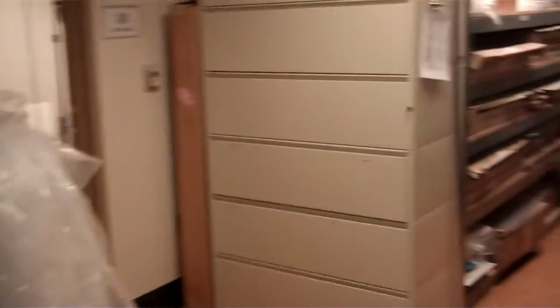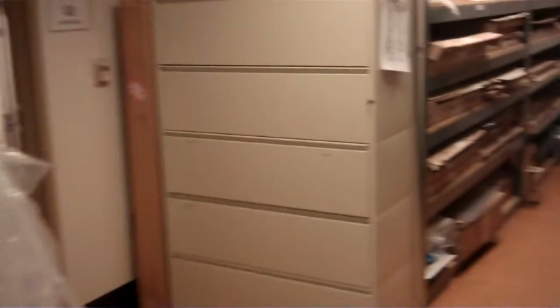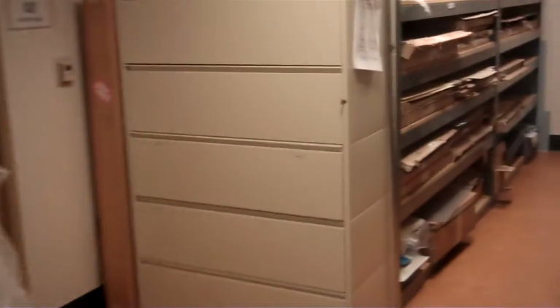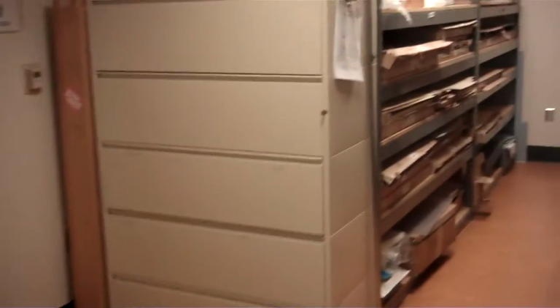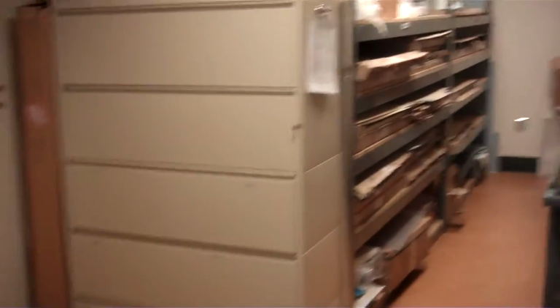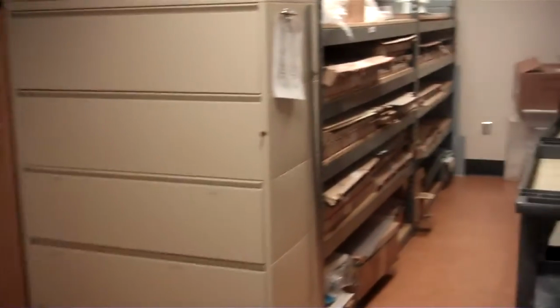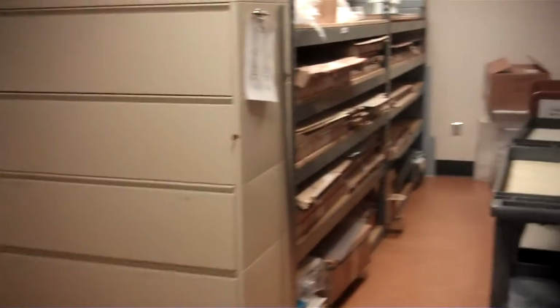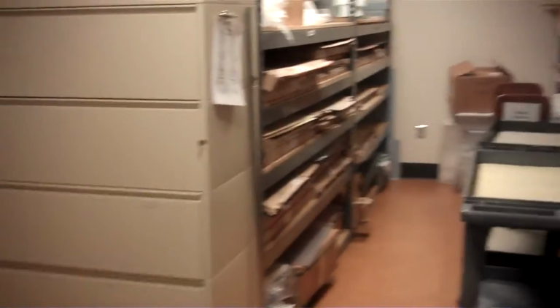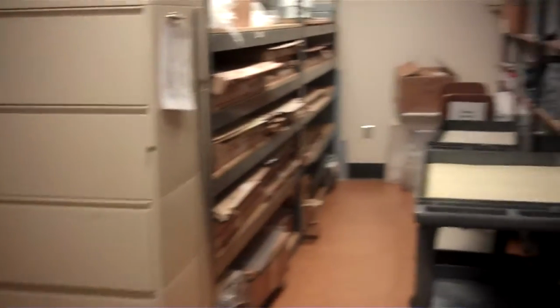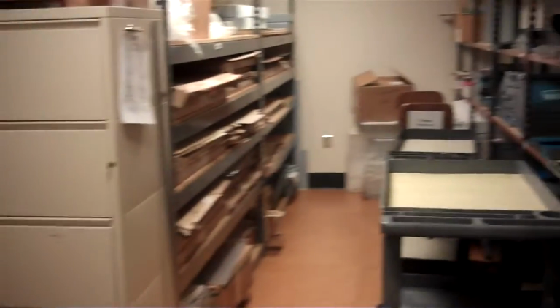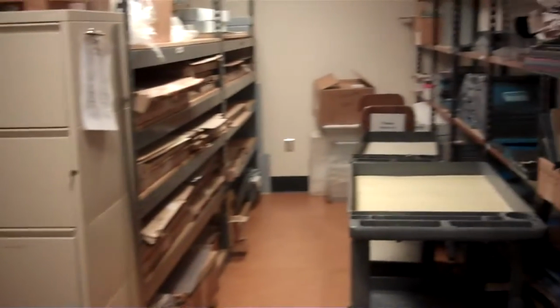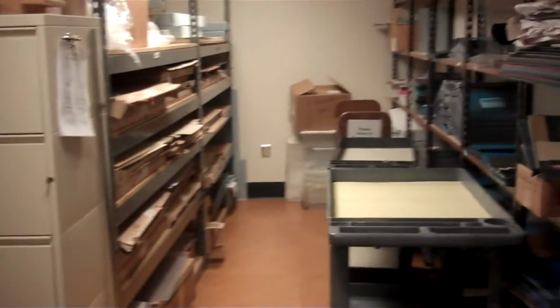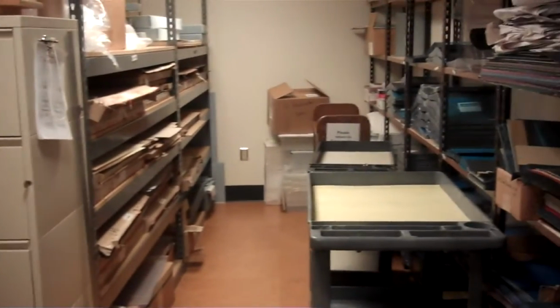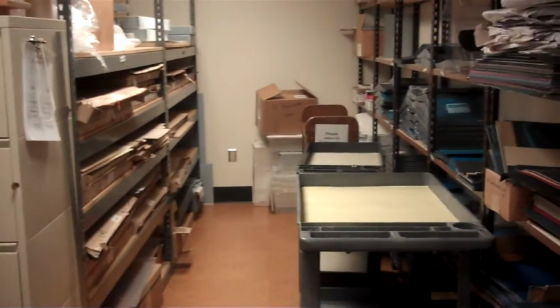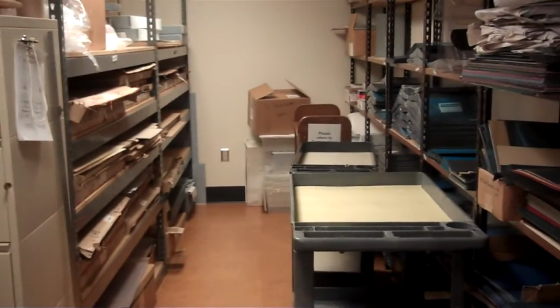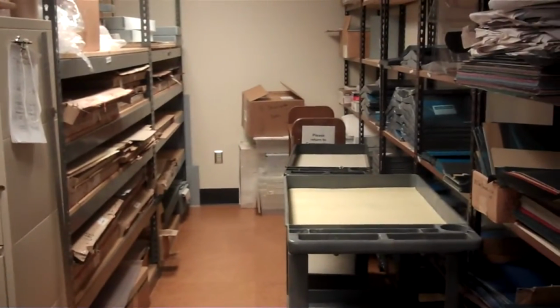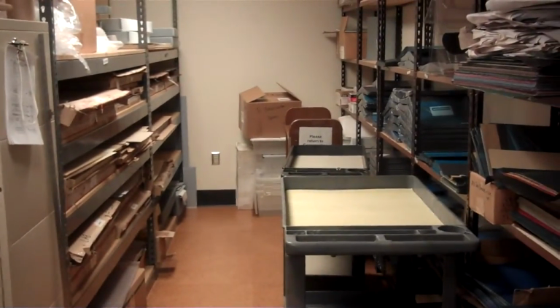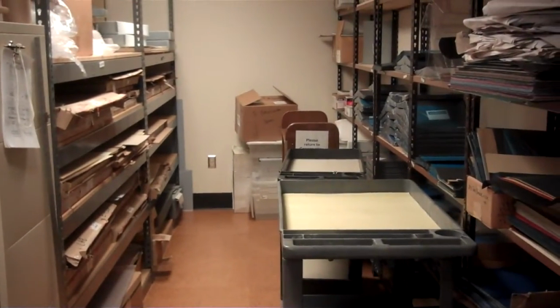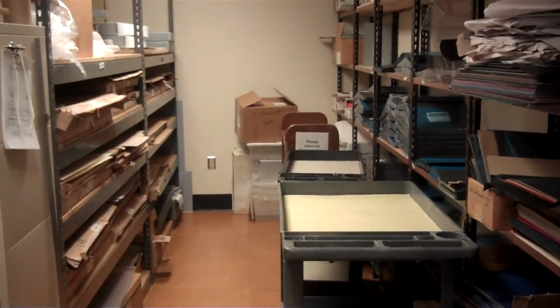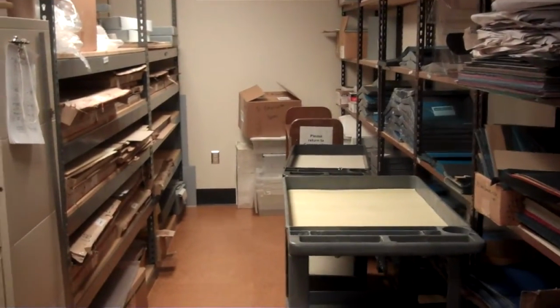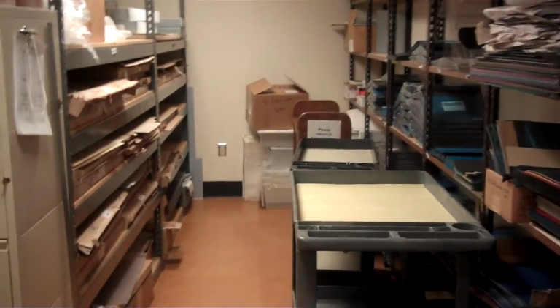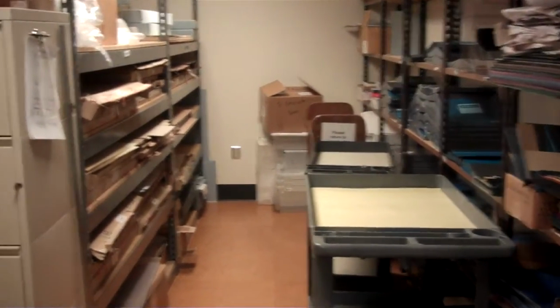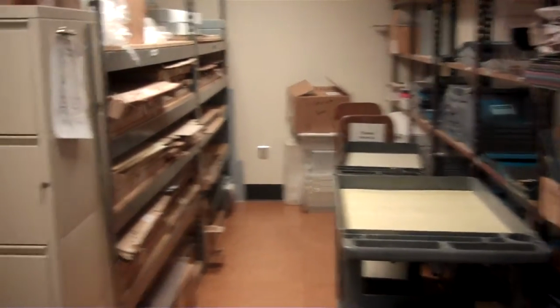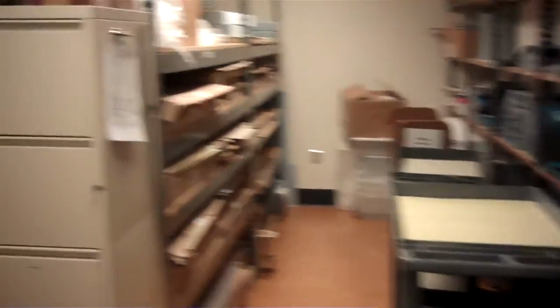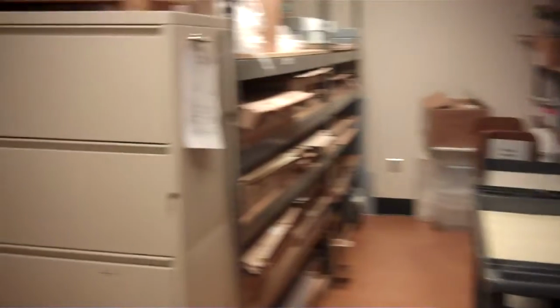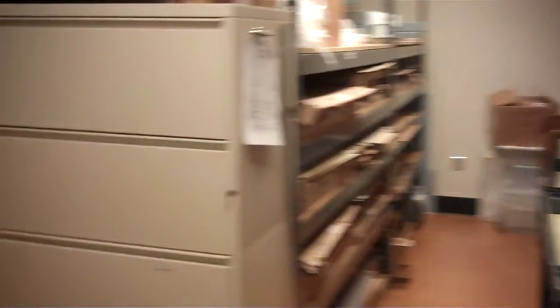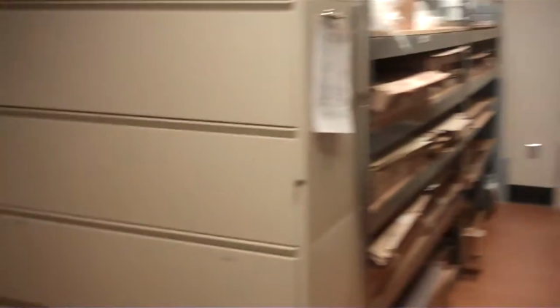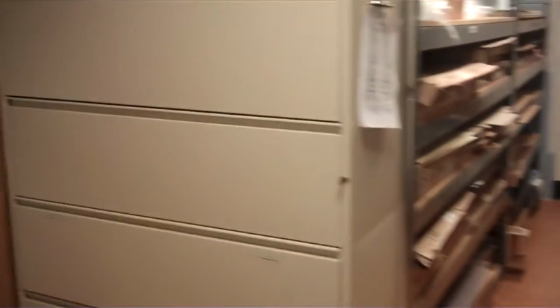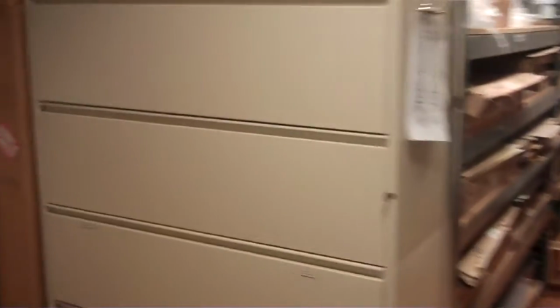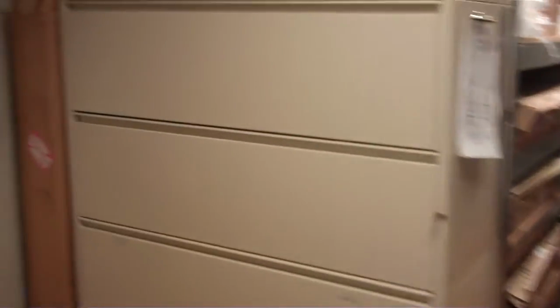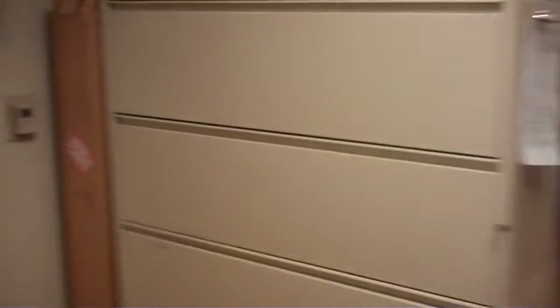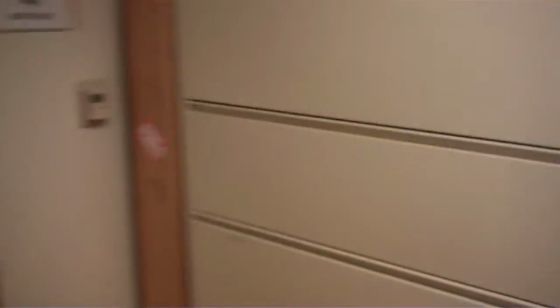And through here is our storeroom, where we keep our supplies, our book trucks, and our lab files.